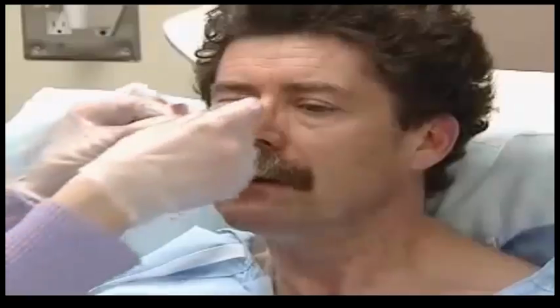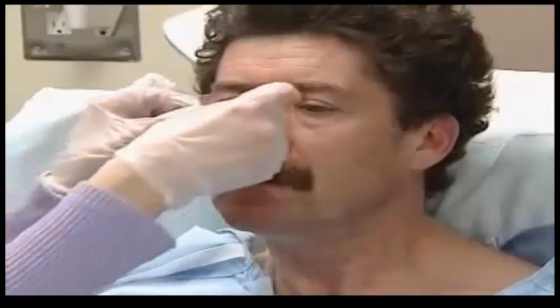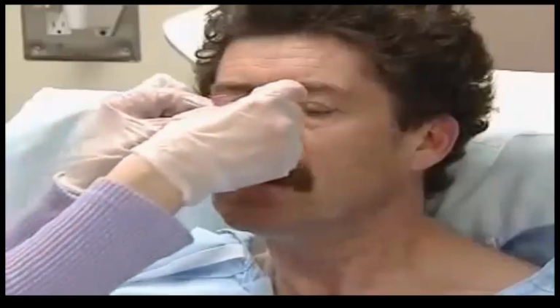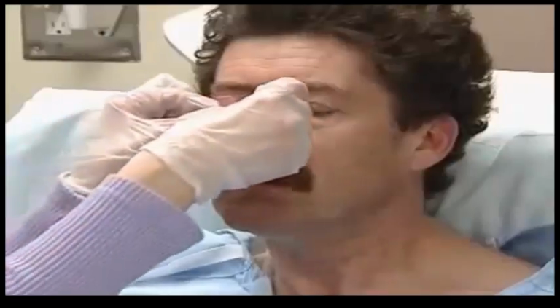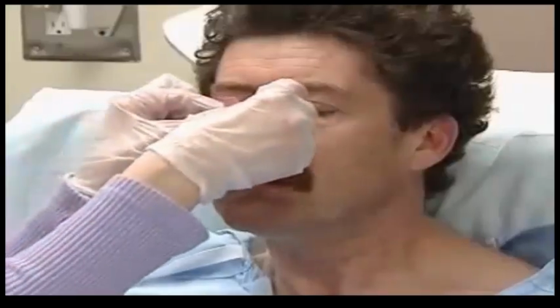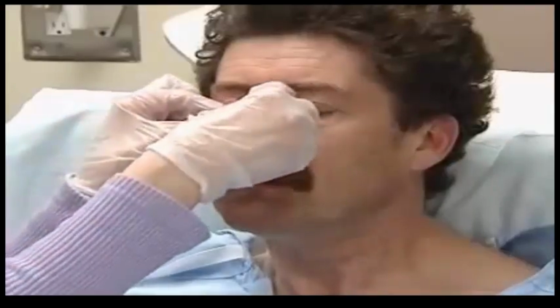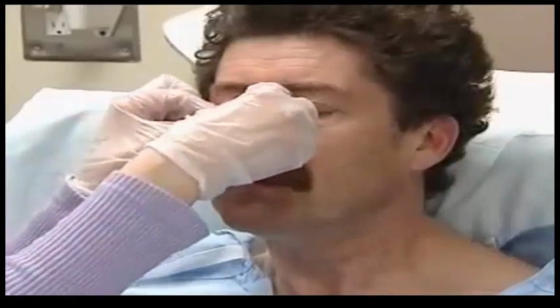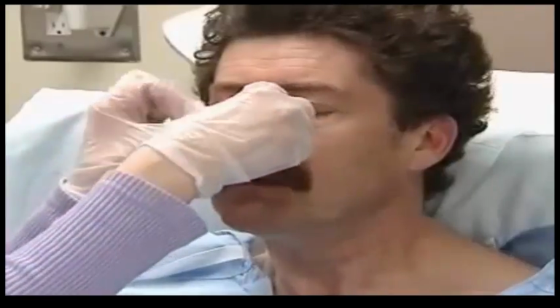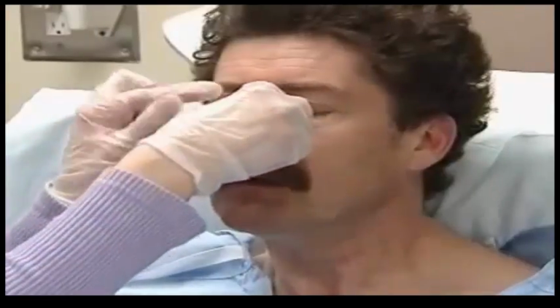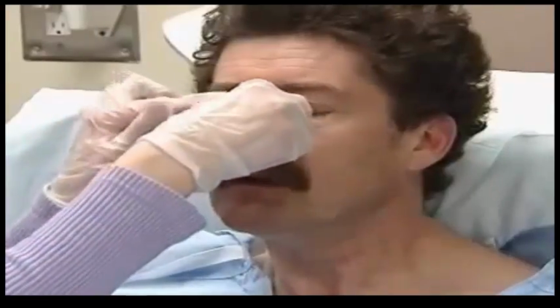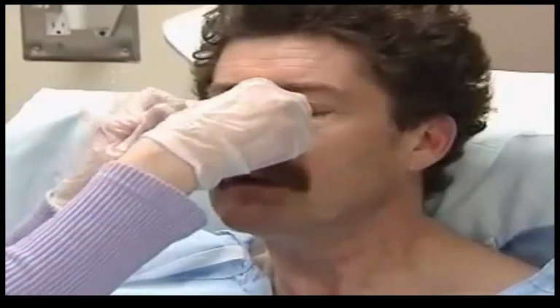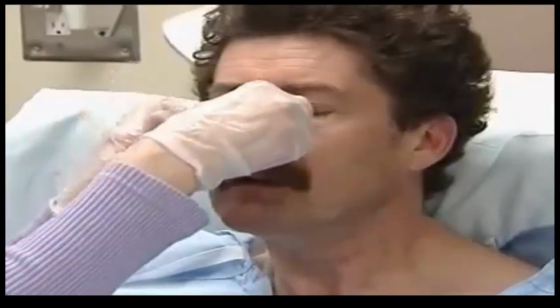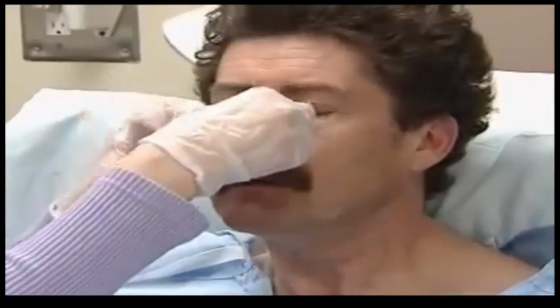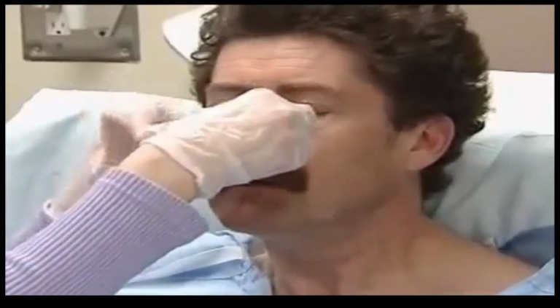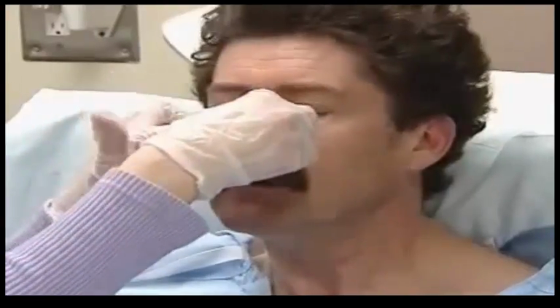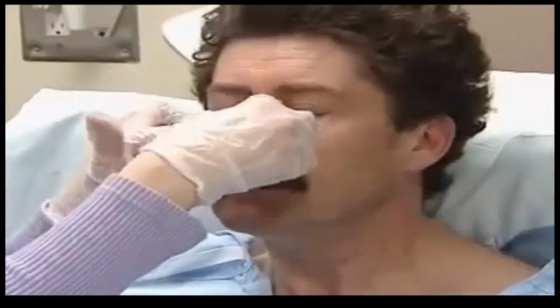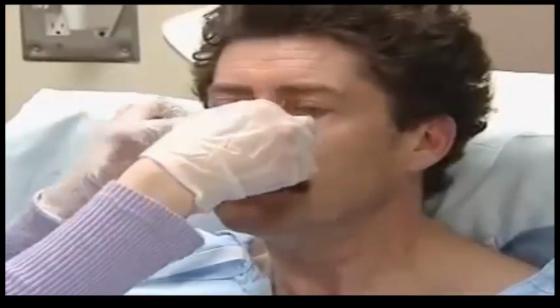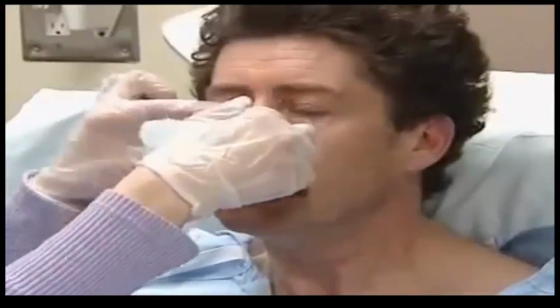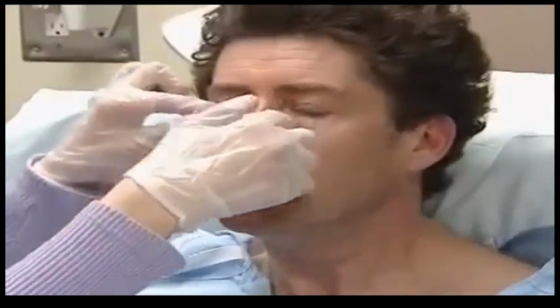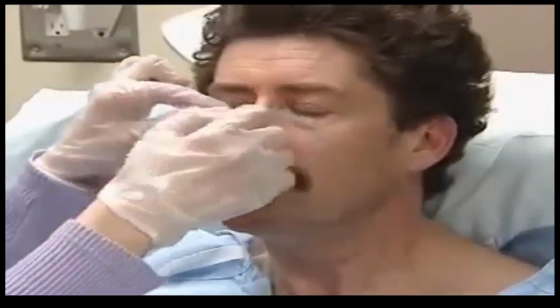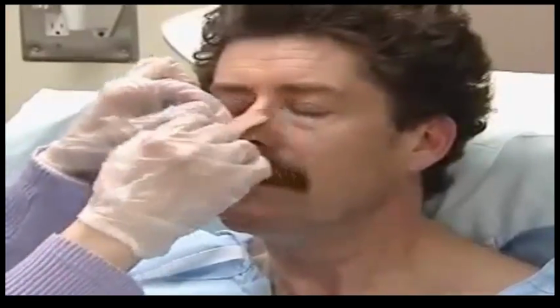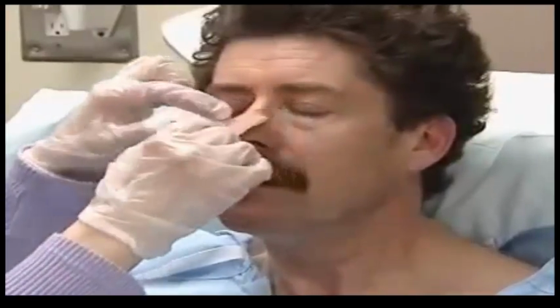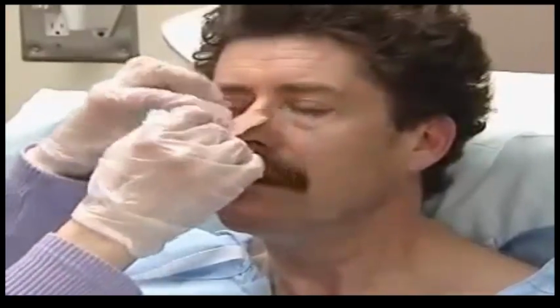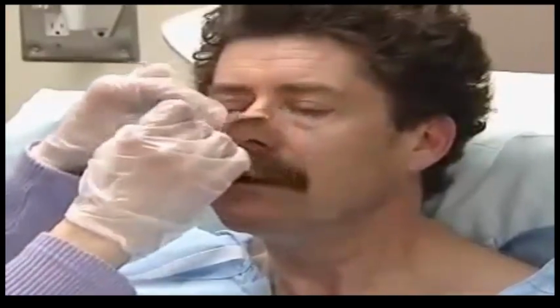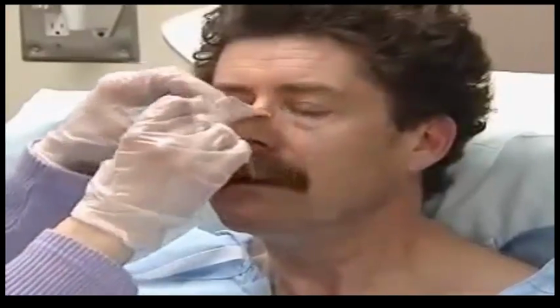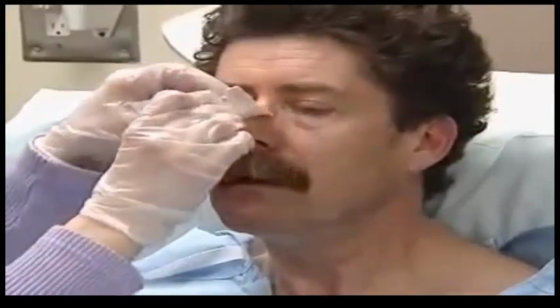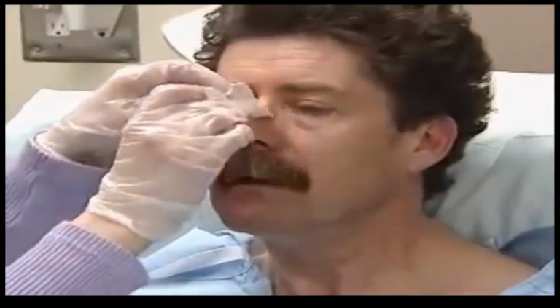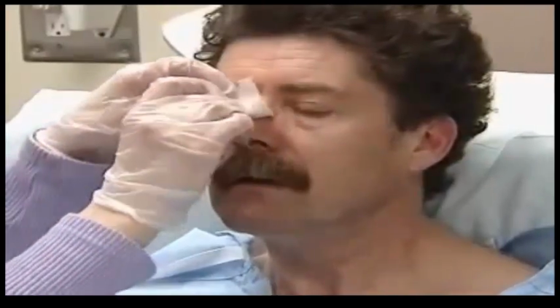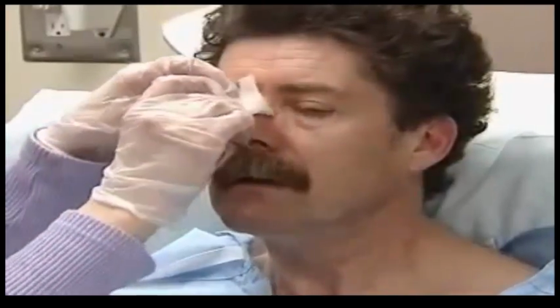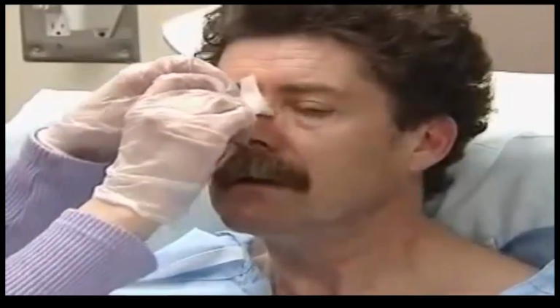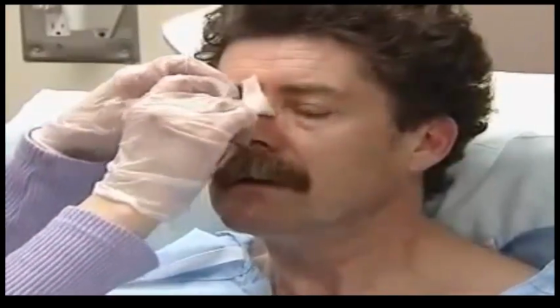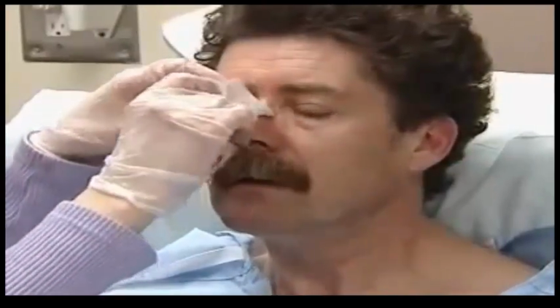Once you've verified the tube's placement, secure it with tape to the patient's nose.